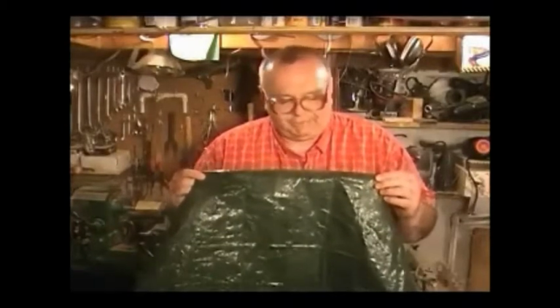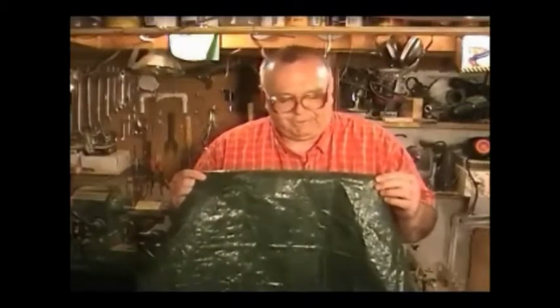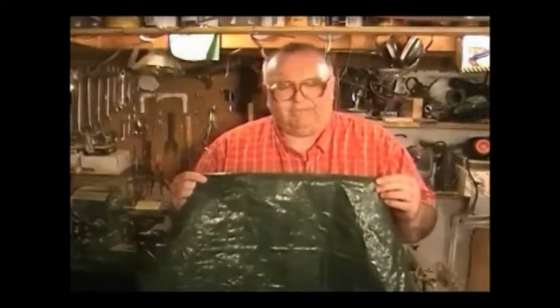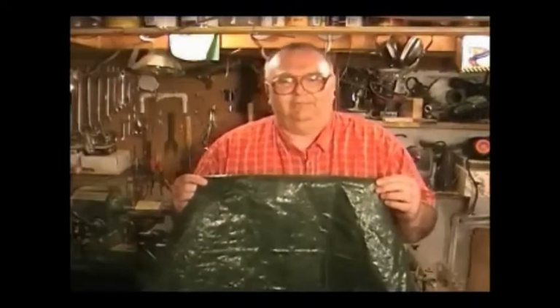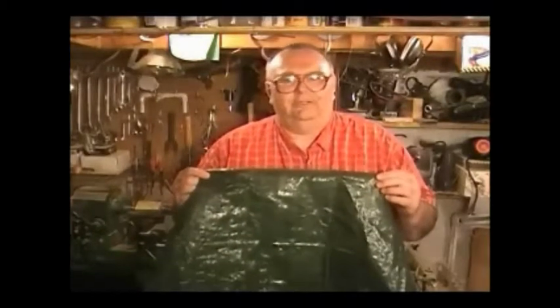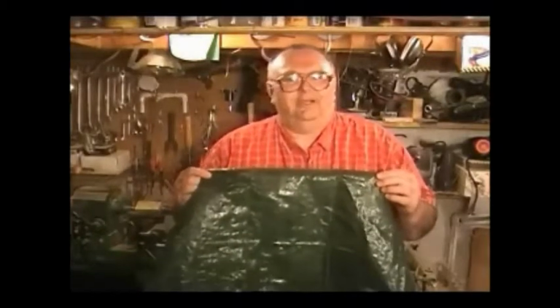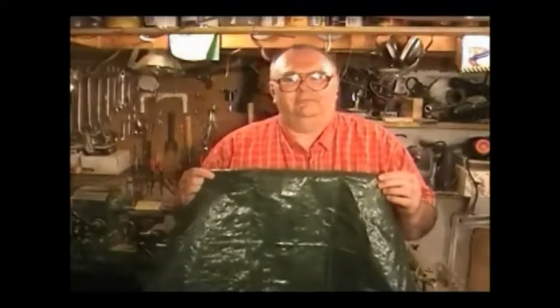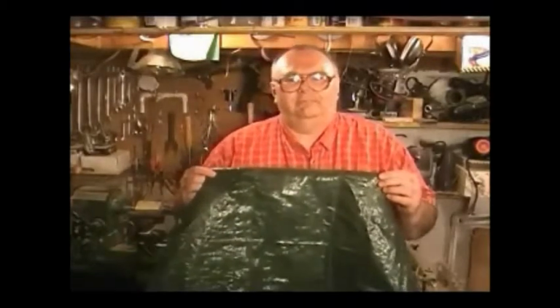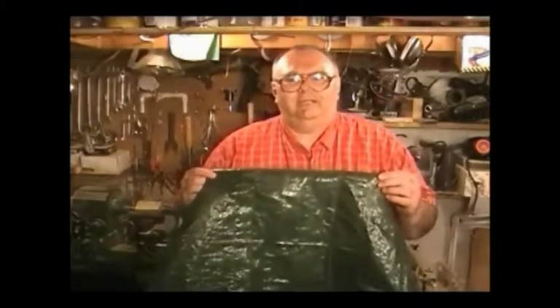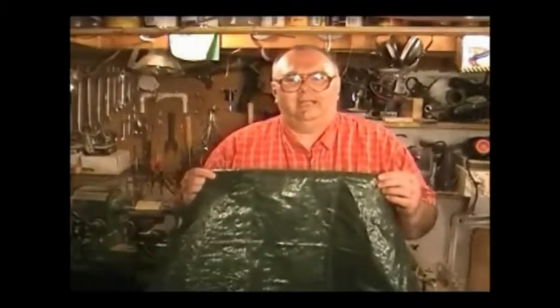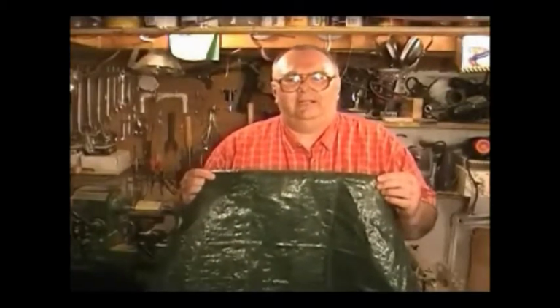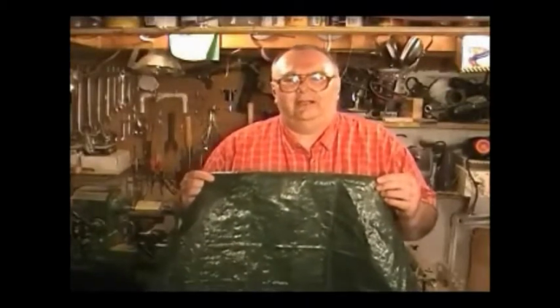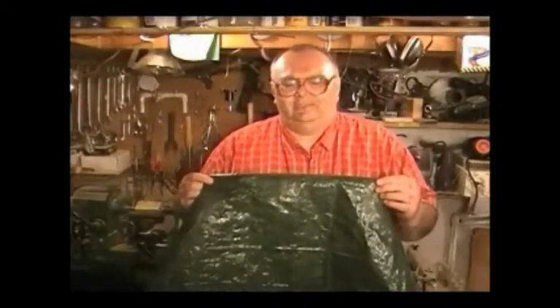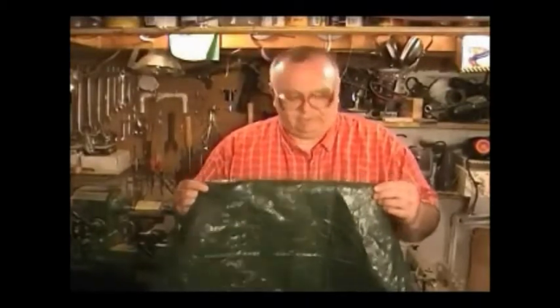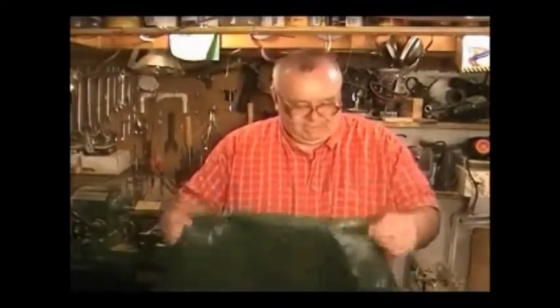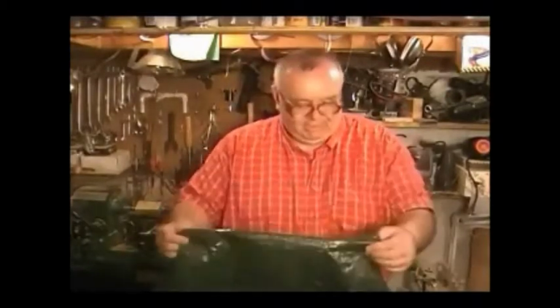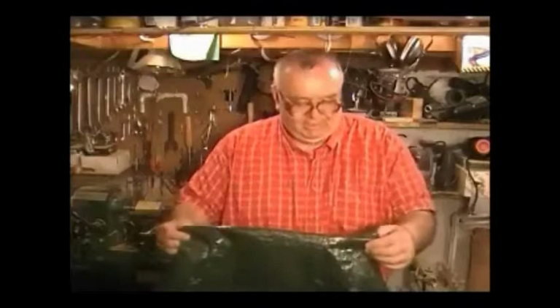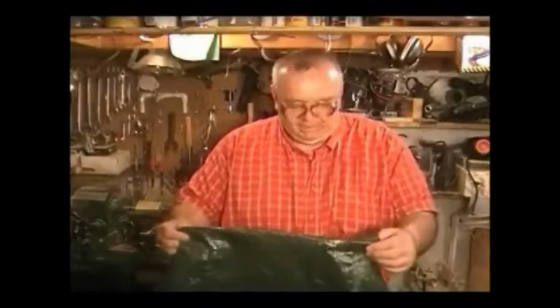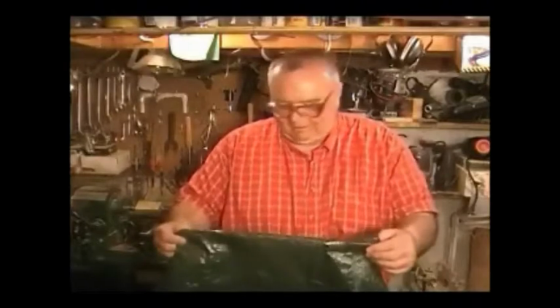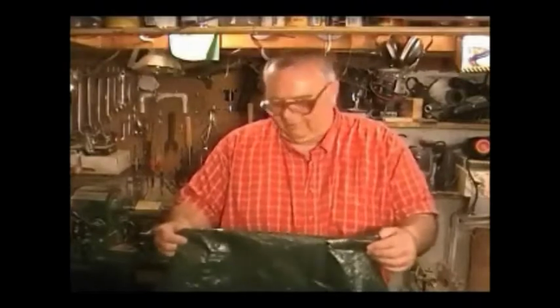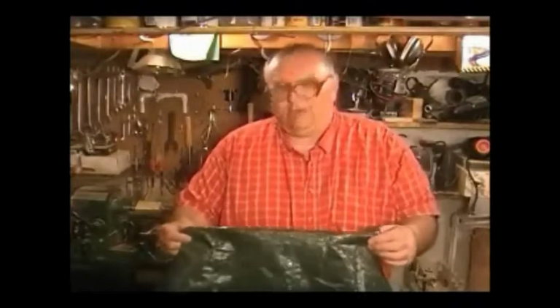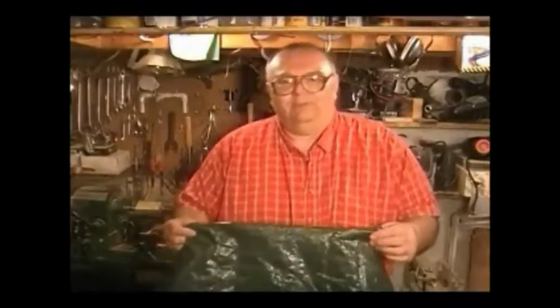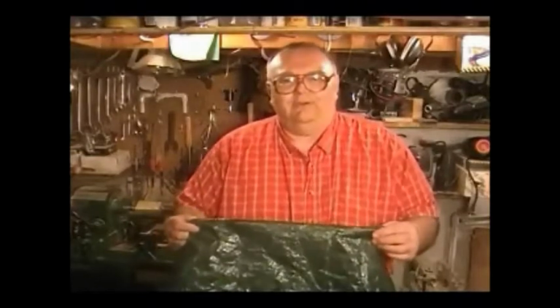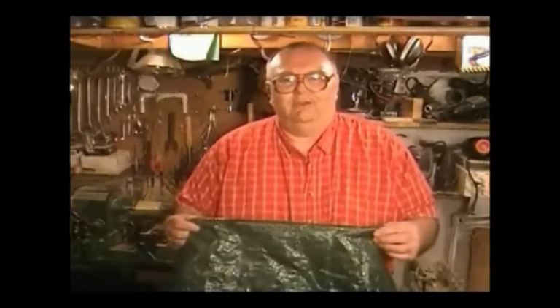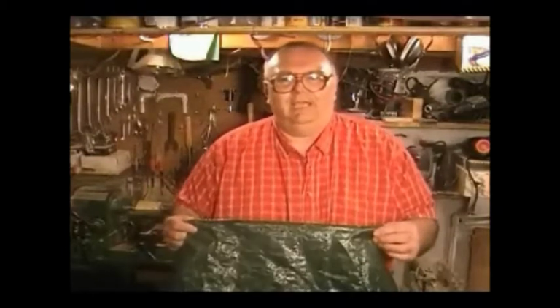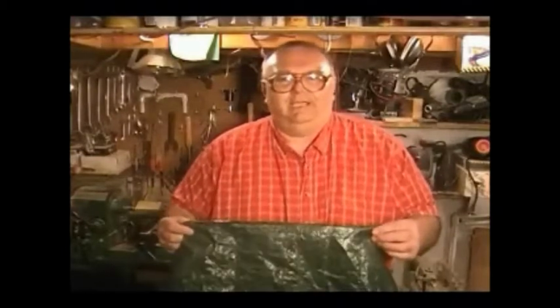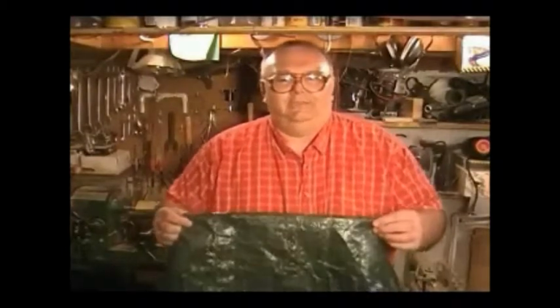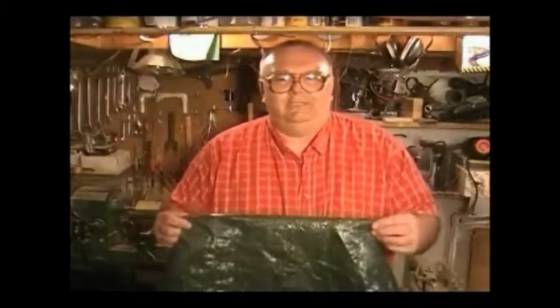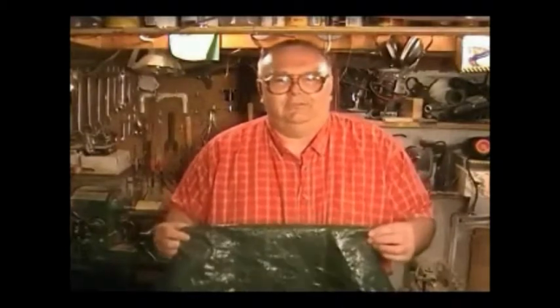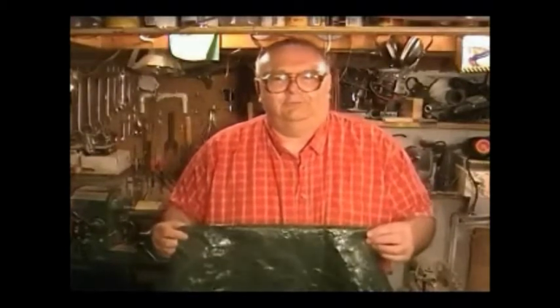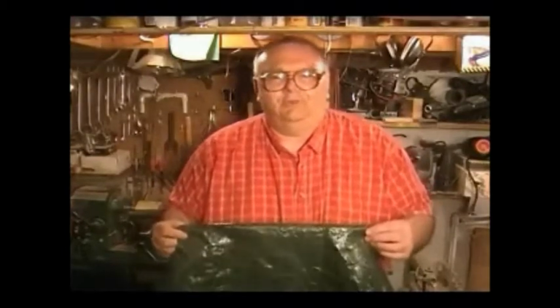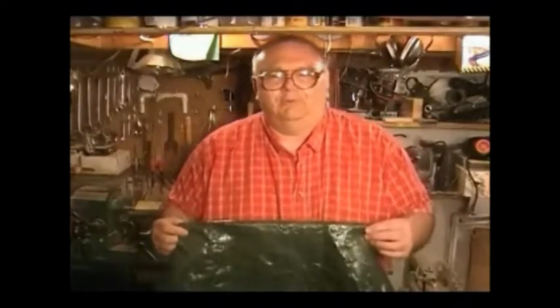Plastic tarp — only cost me a buck down at Ollie's. Rope I've already had, but you can get the rope at Walmart.